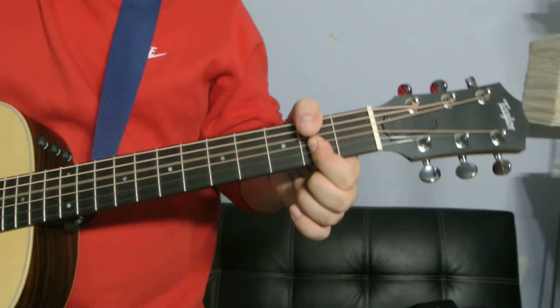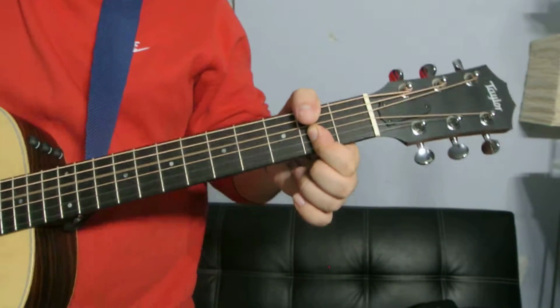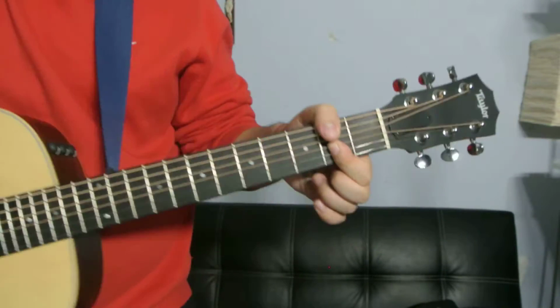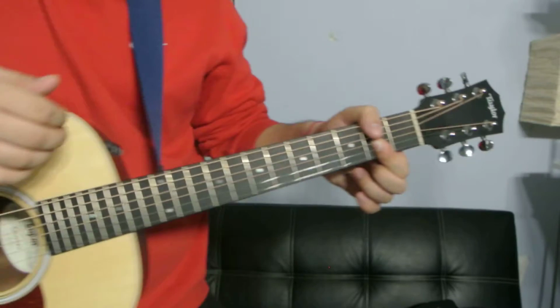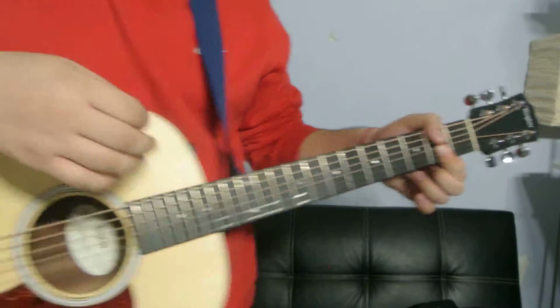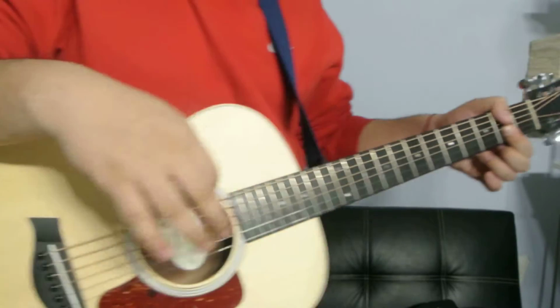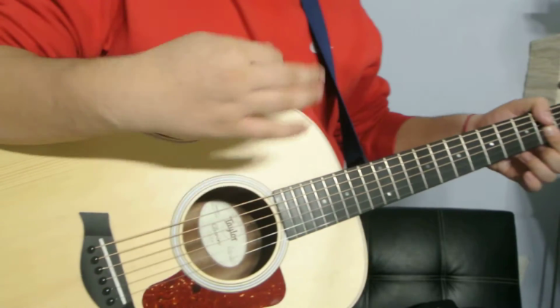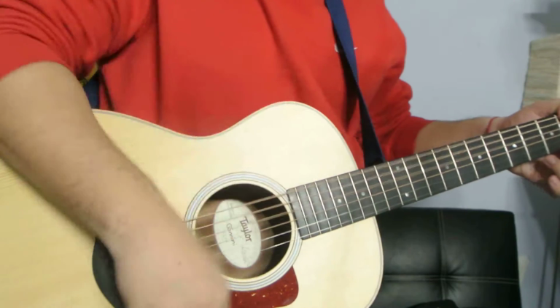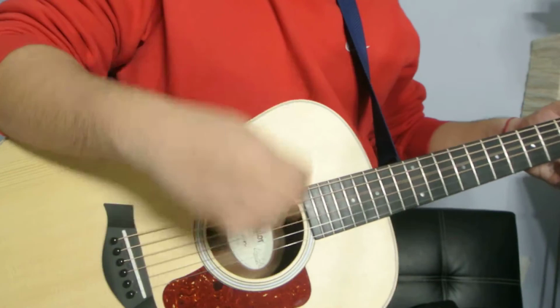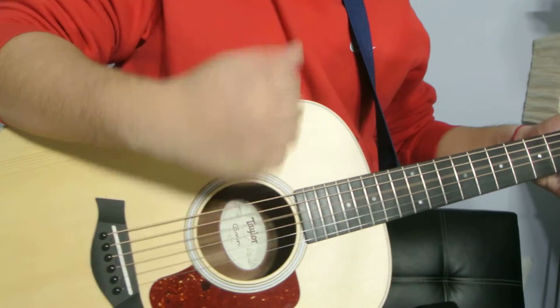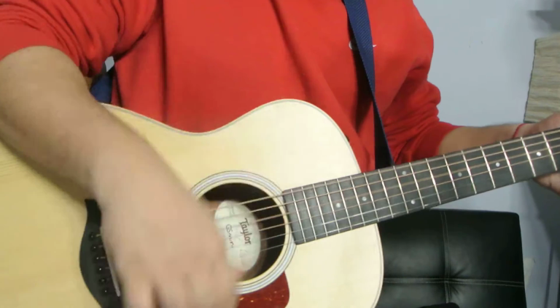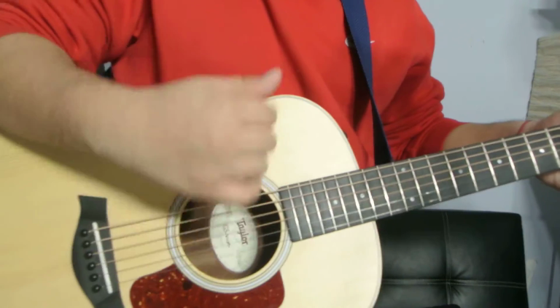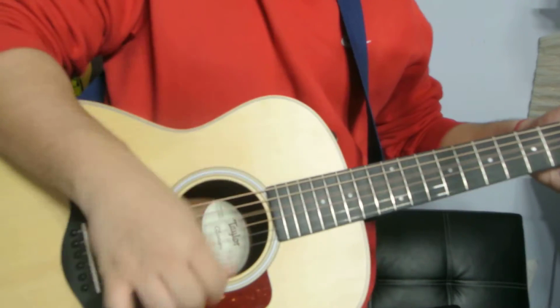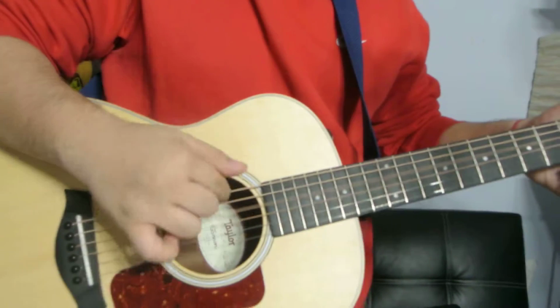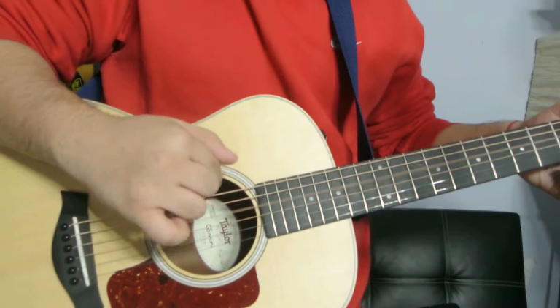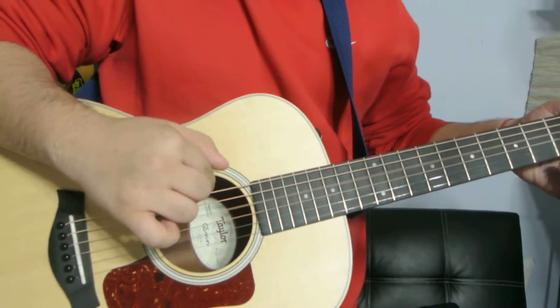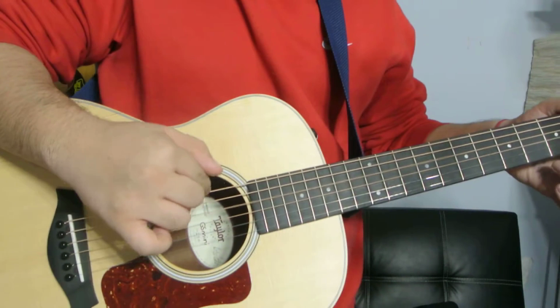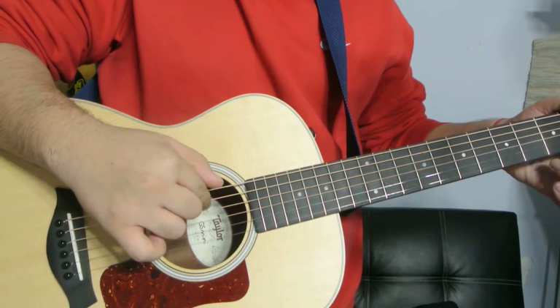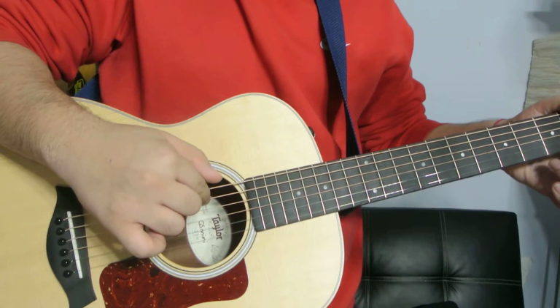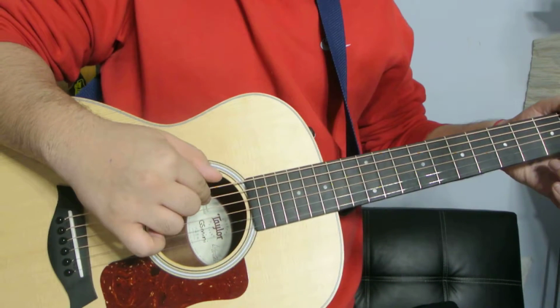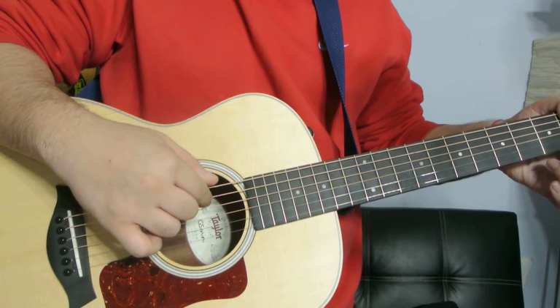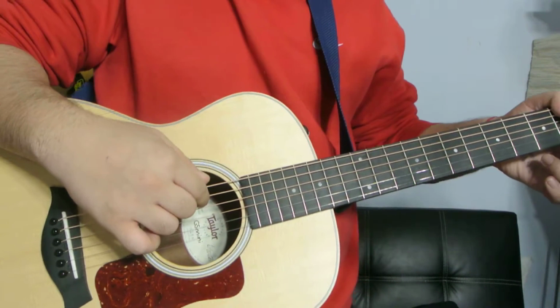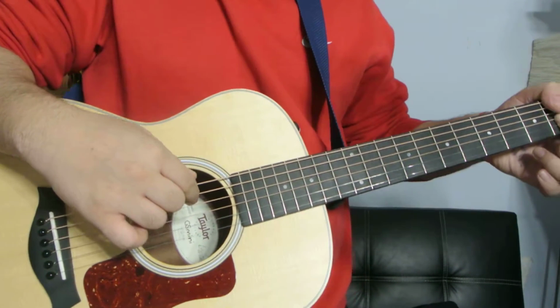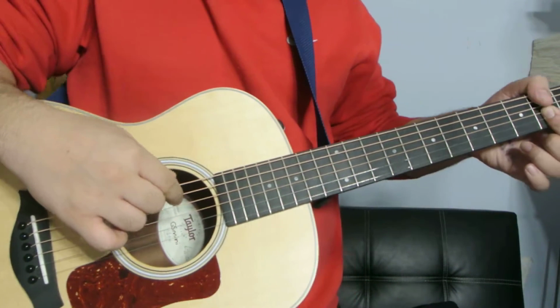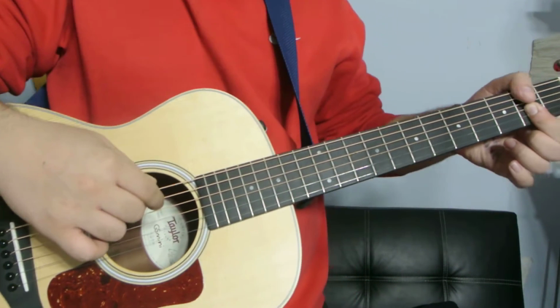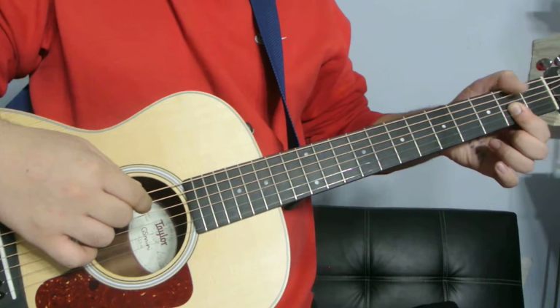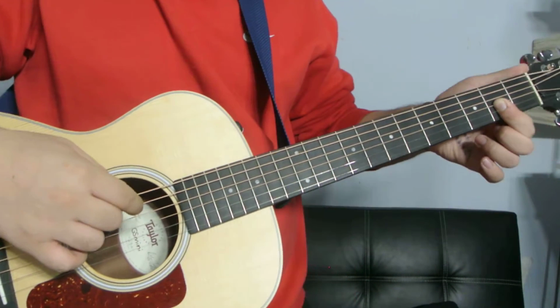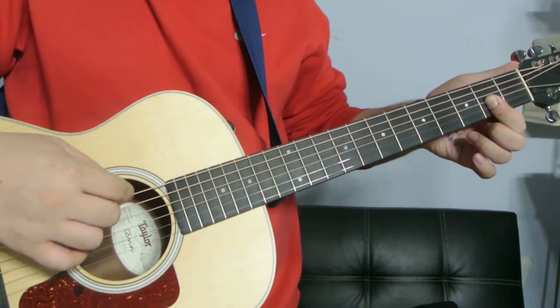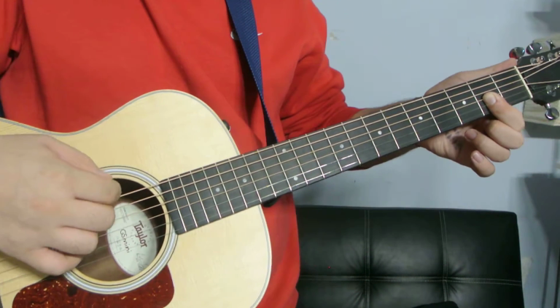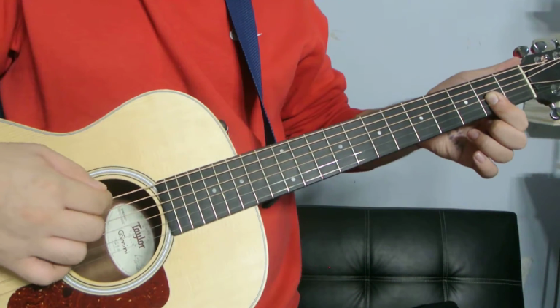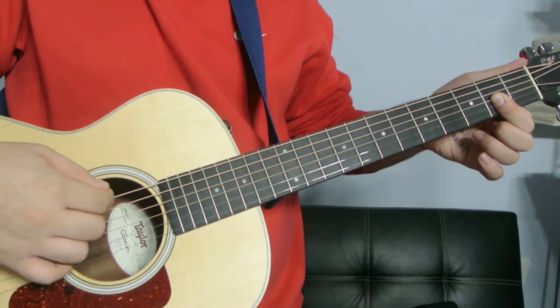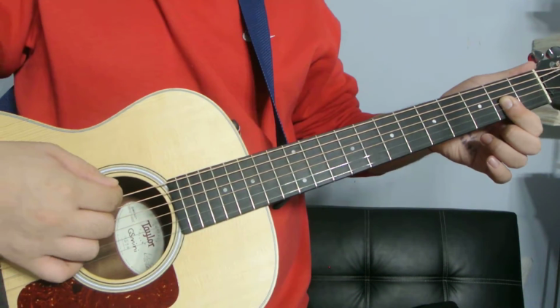You can even strum, and these are not going to ring out. If they did, it would sound weird — it would sound like this.